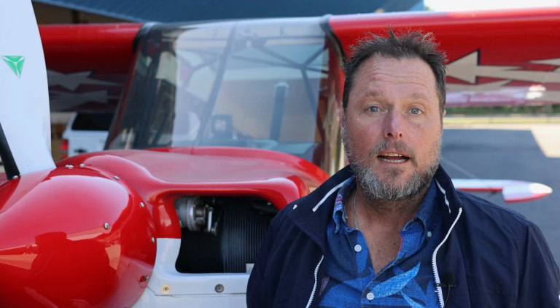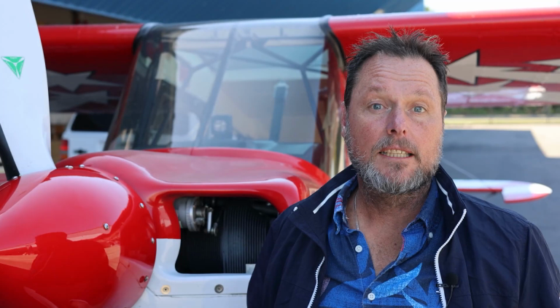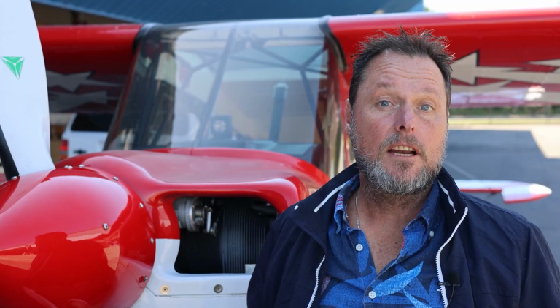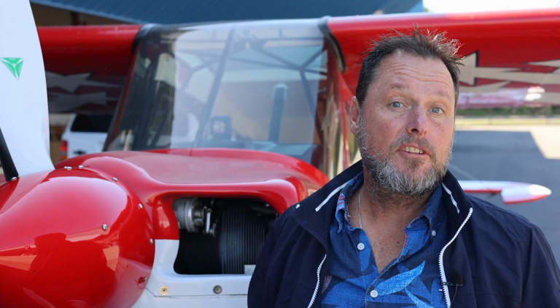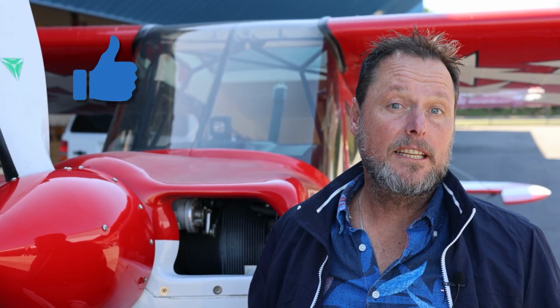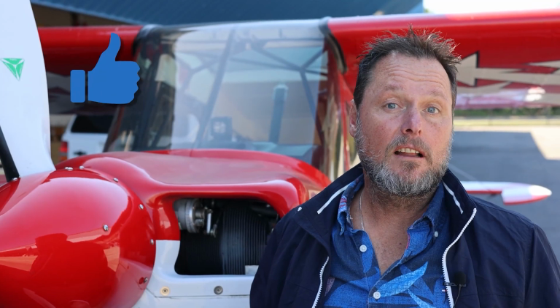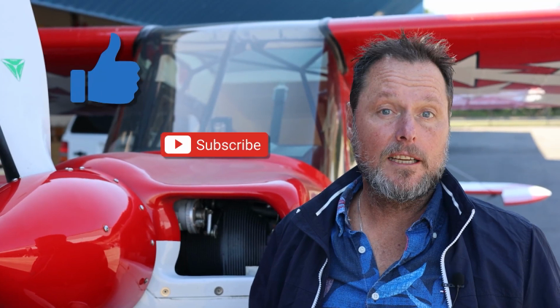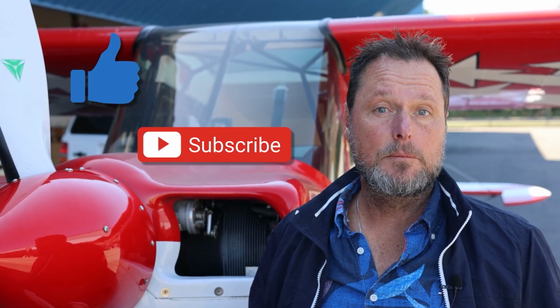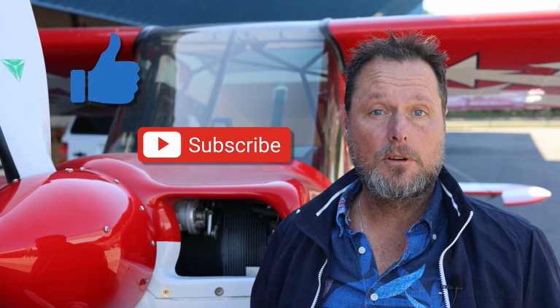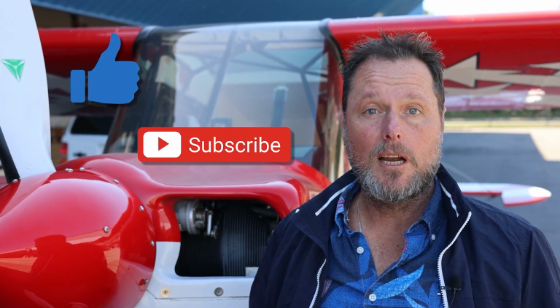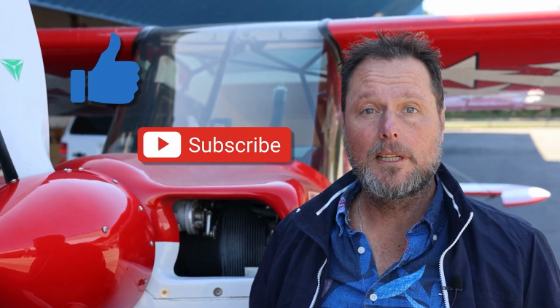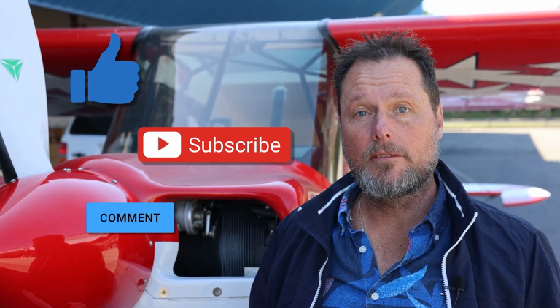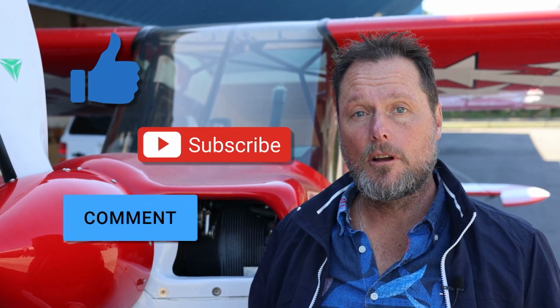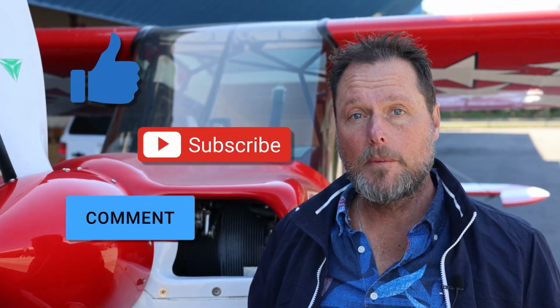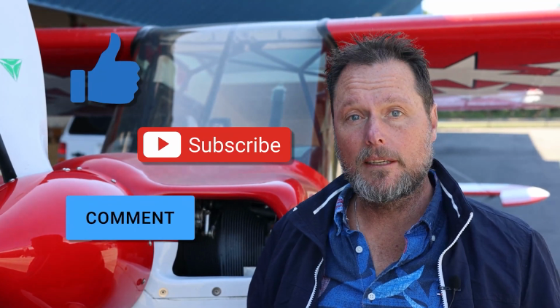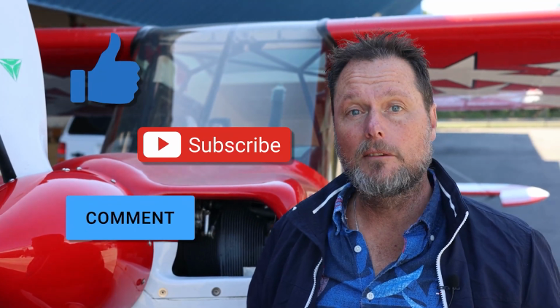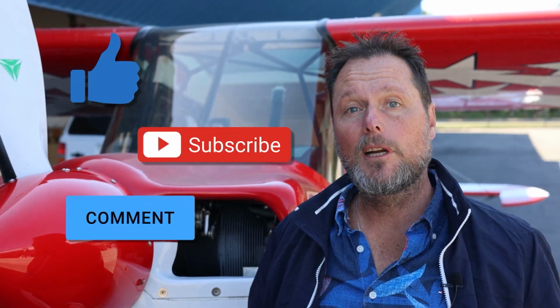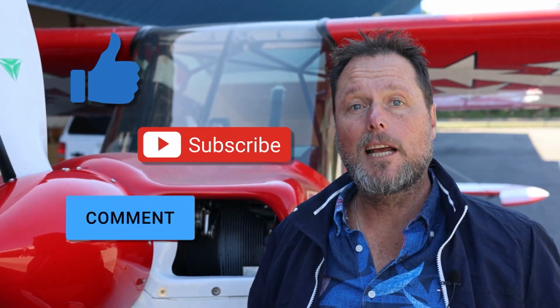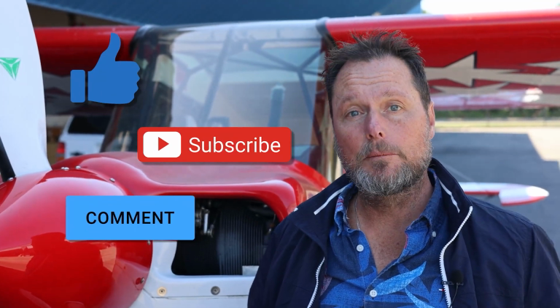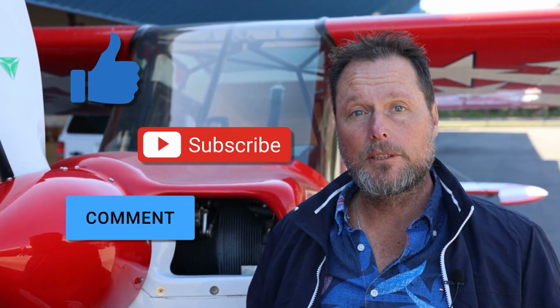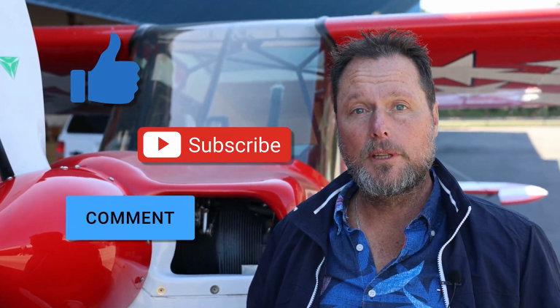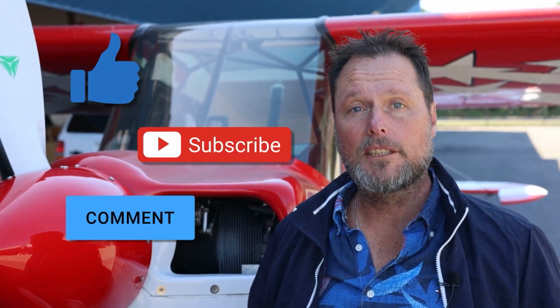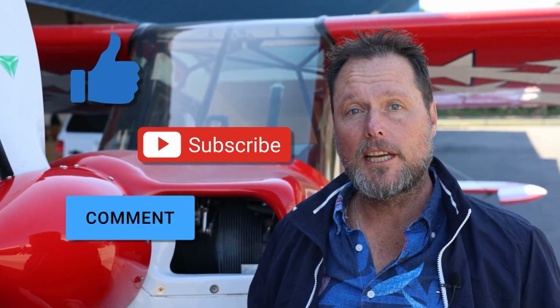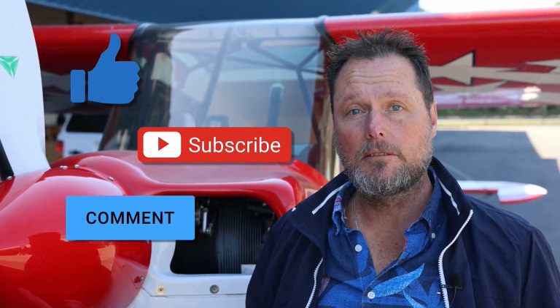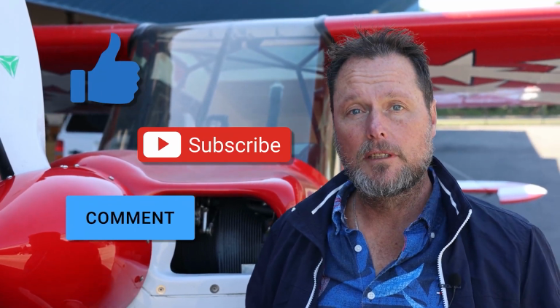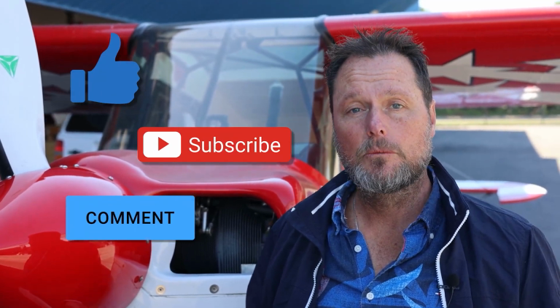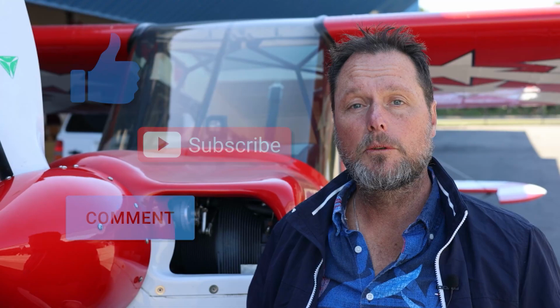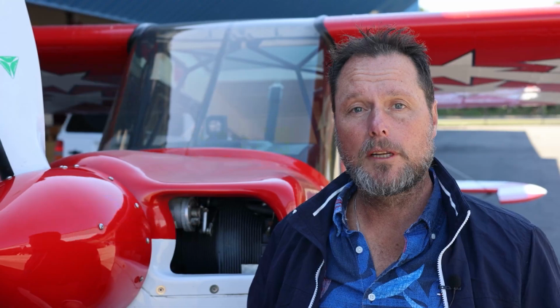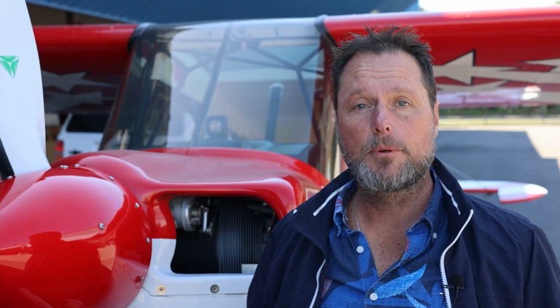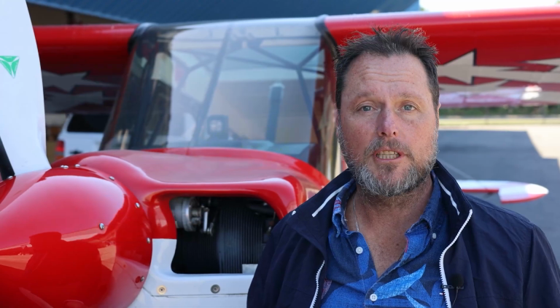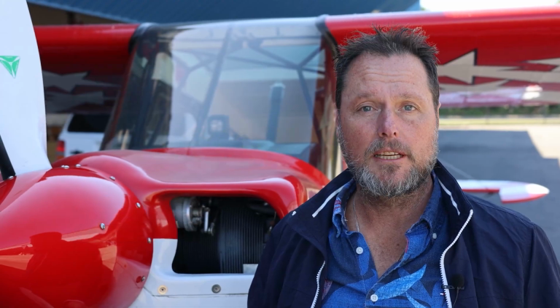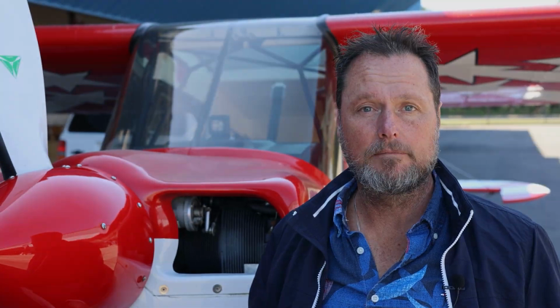Don't forget to like, subscribe, and leave a comment — it really helps us with the channel. We really appreciate it.